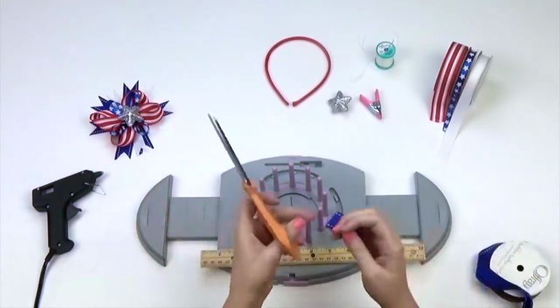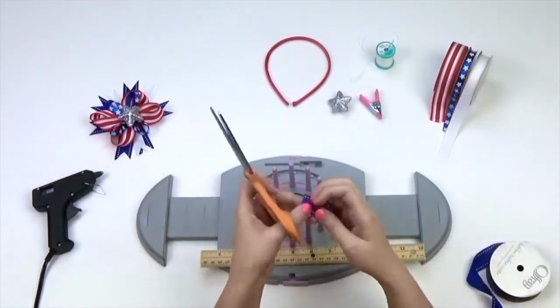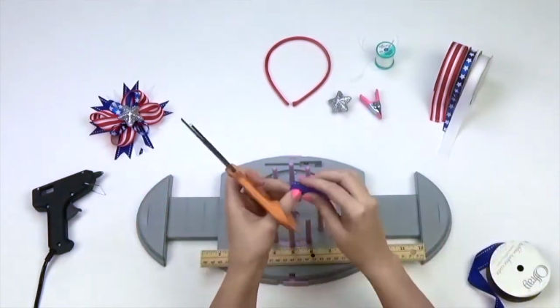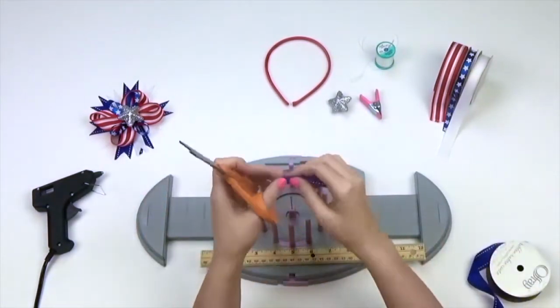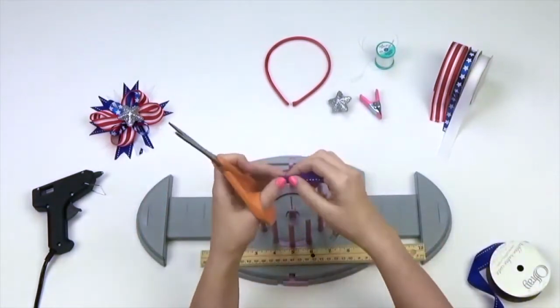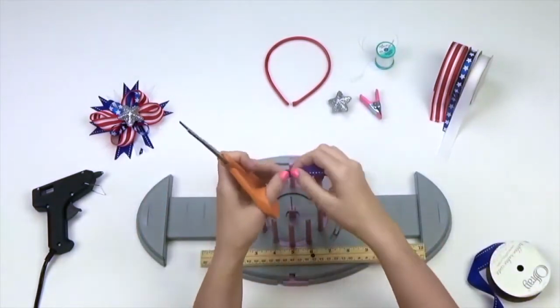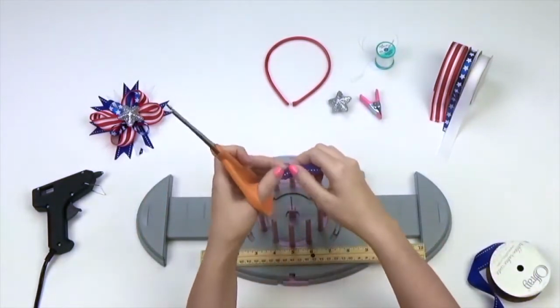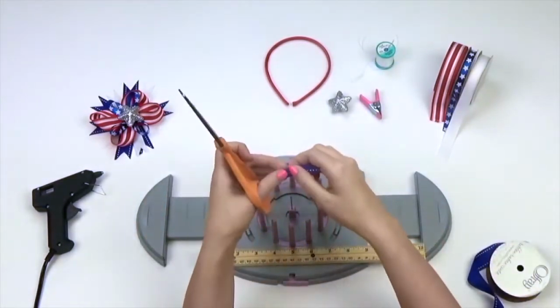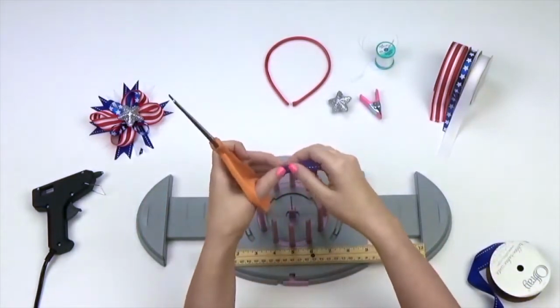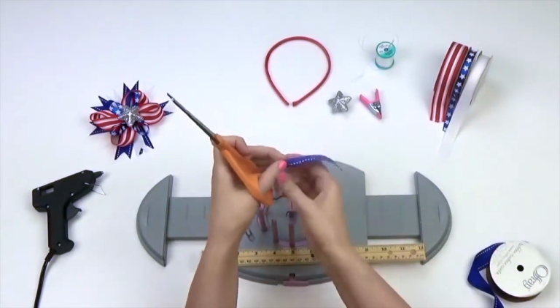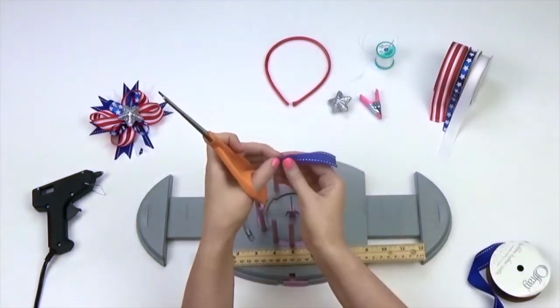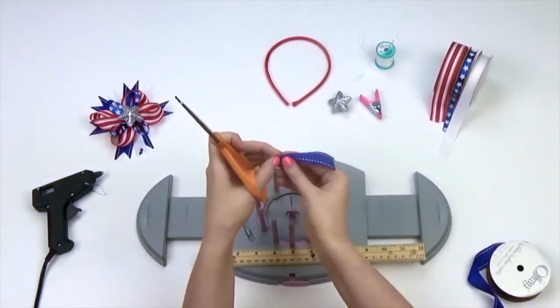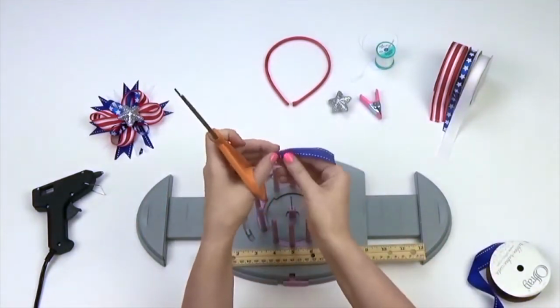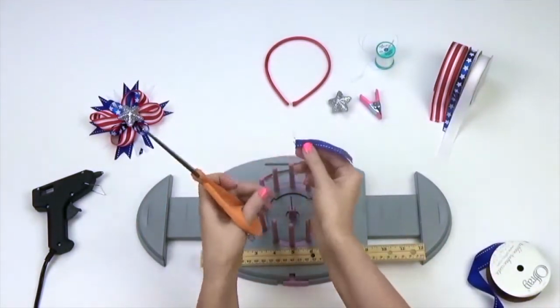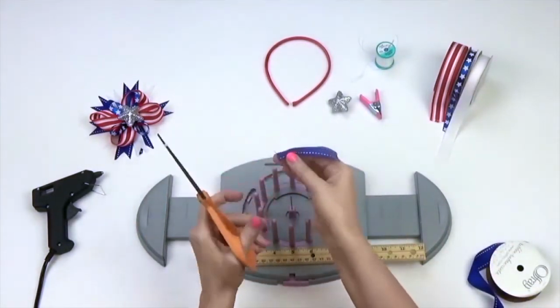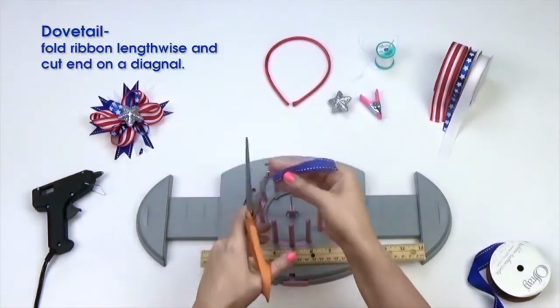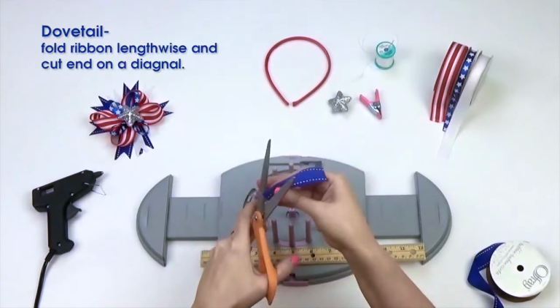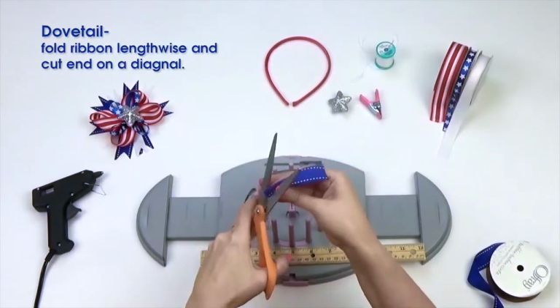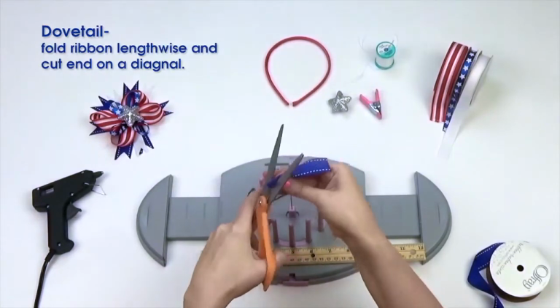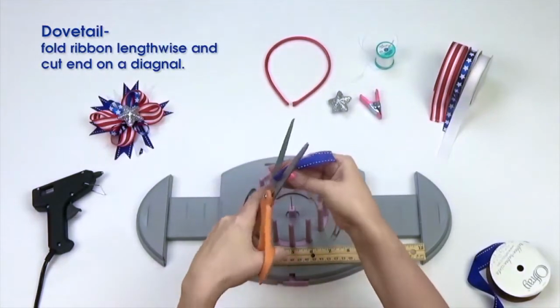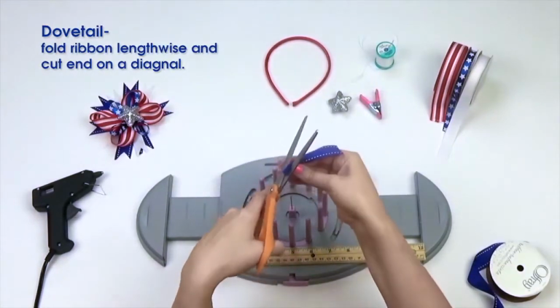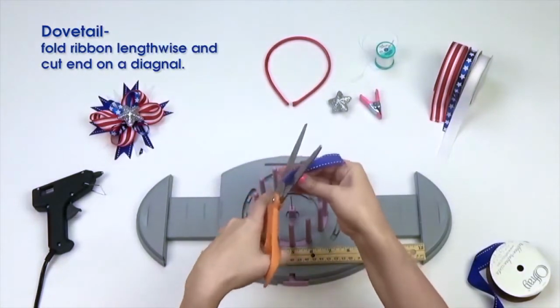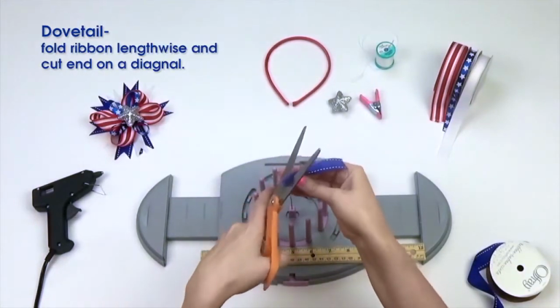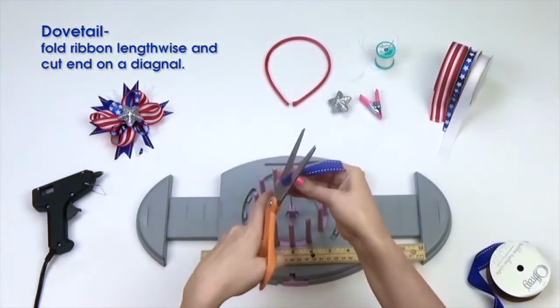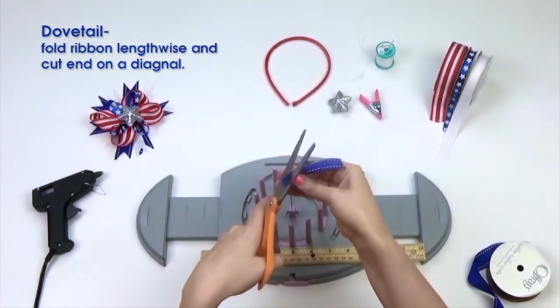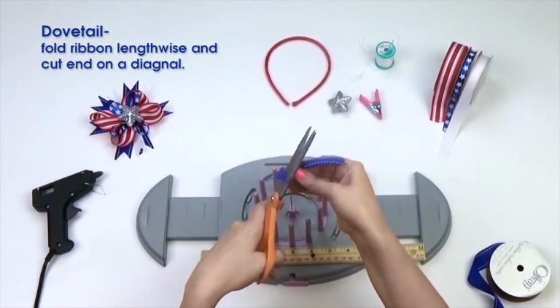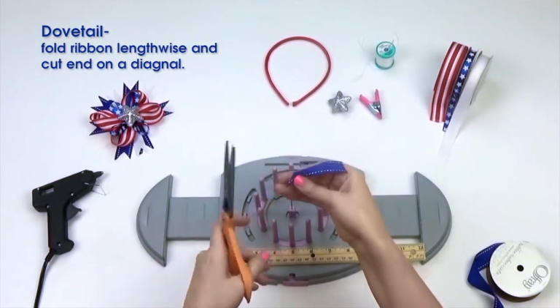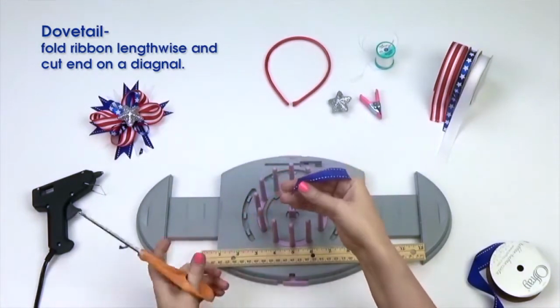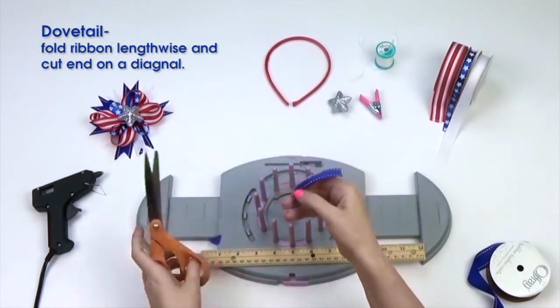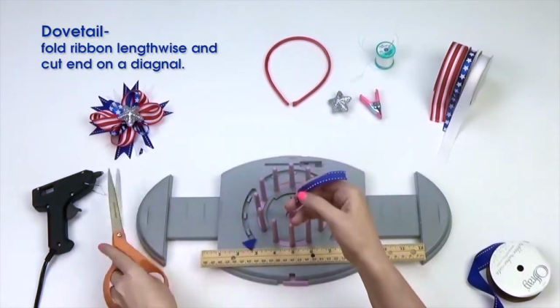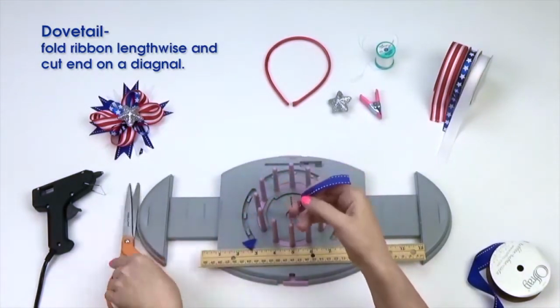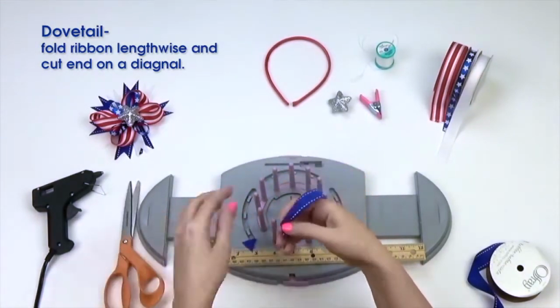Cut a dovetail along one end of your ribbon. You want to have a total of 12 ribbon strips.